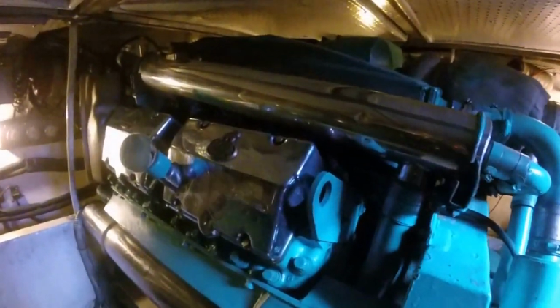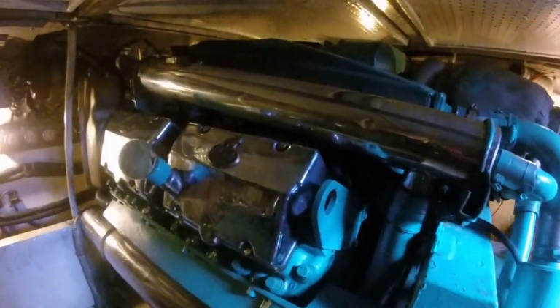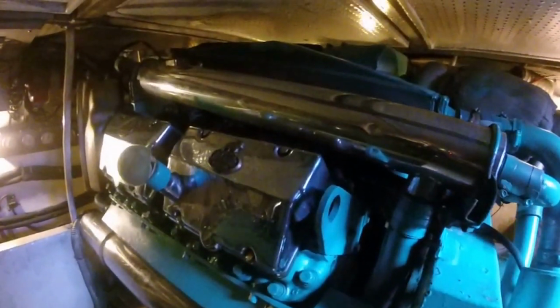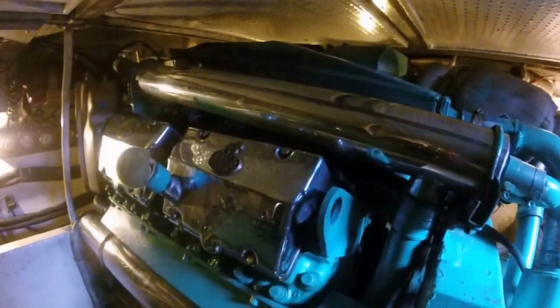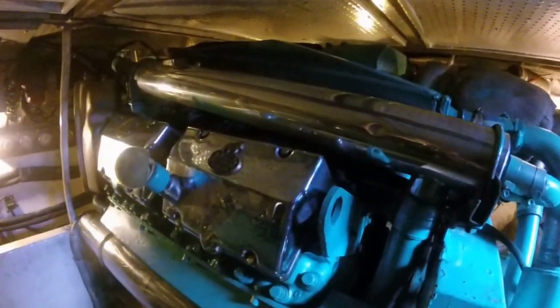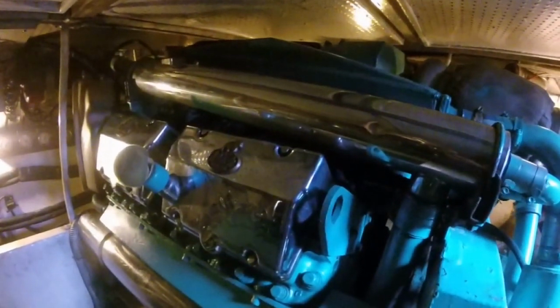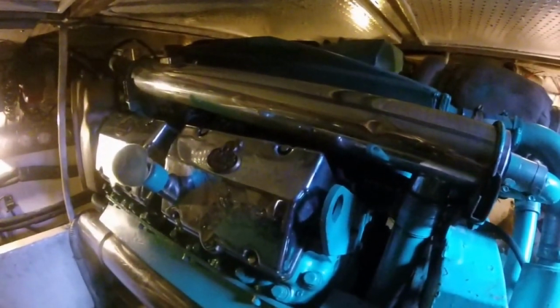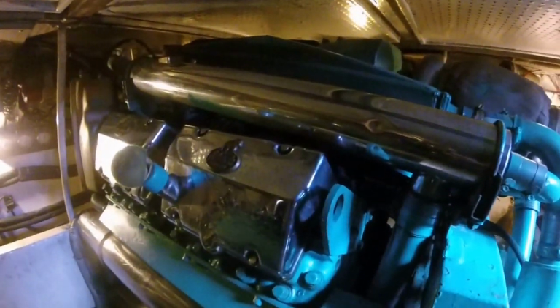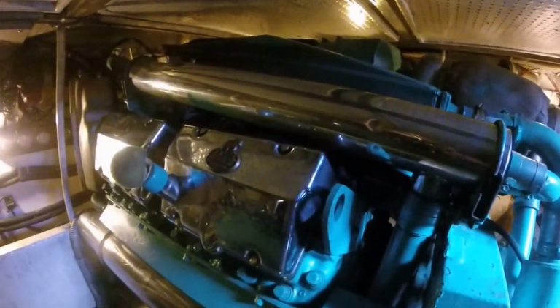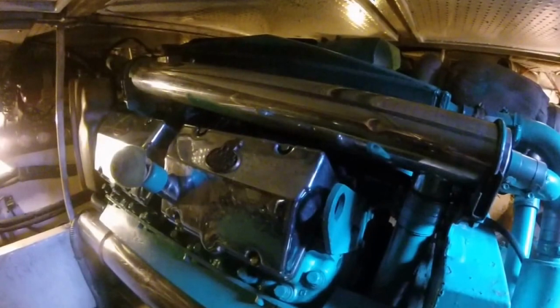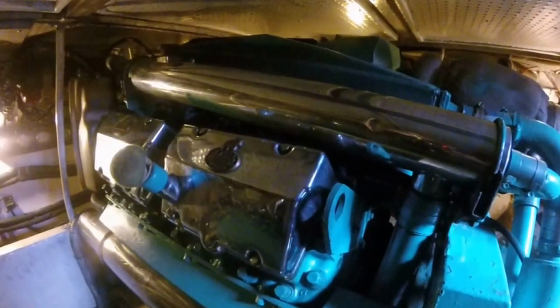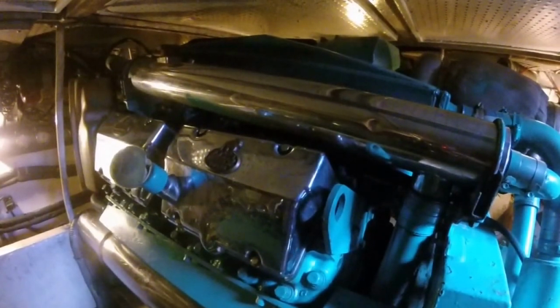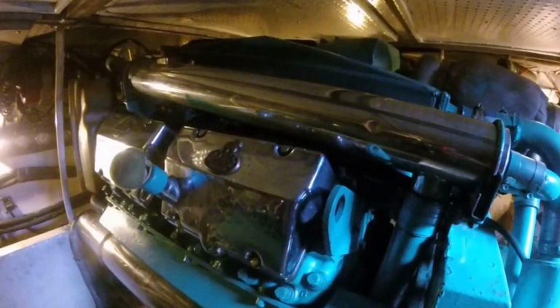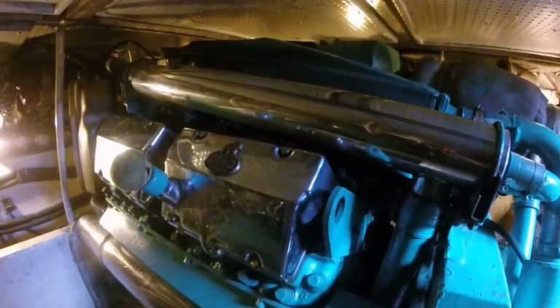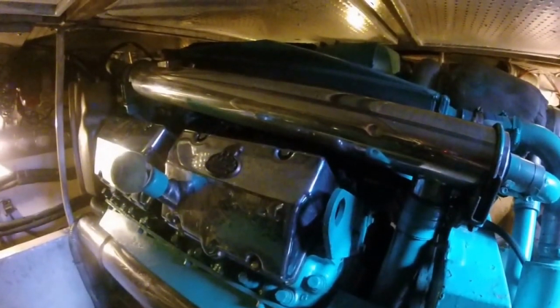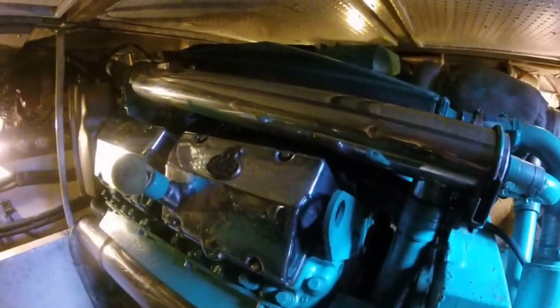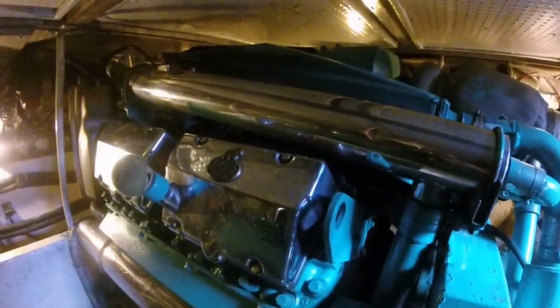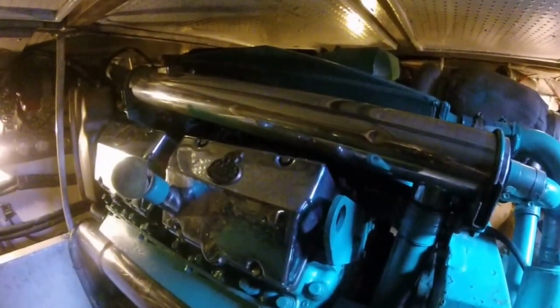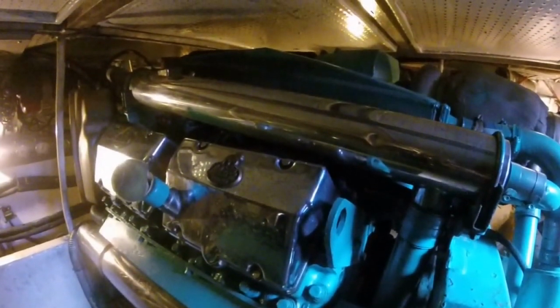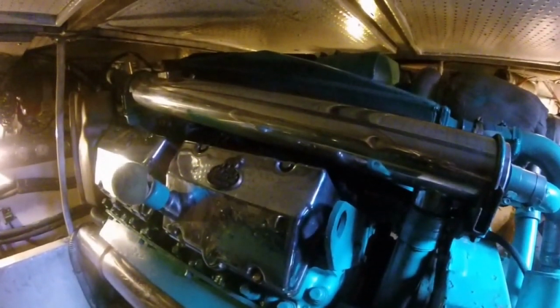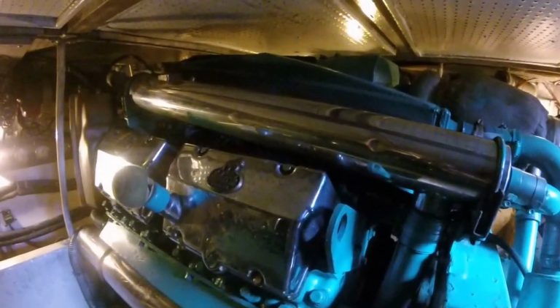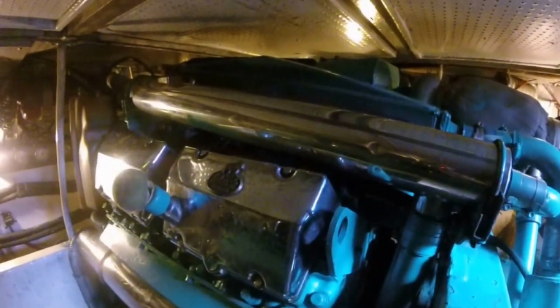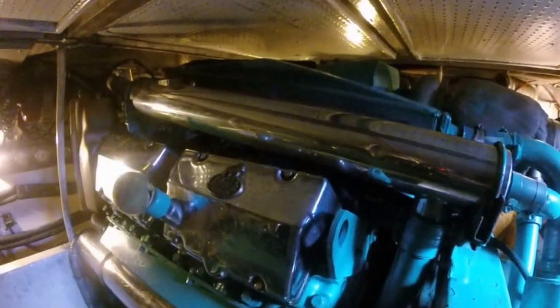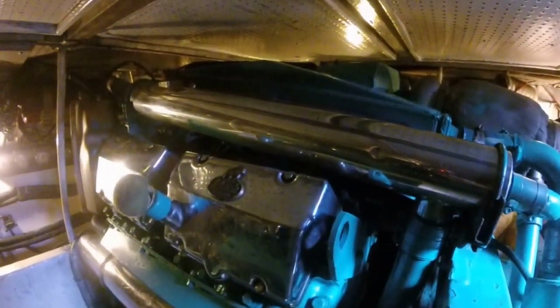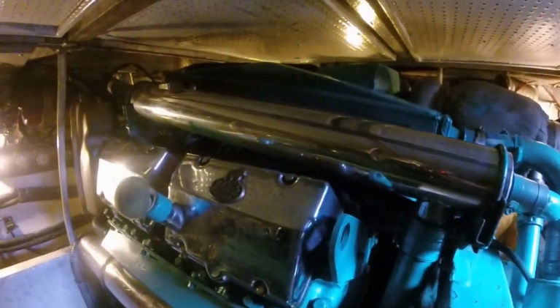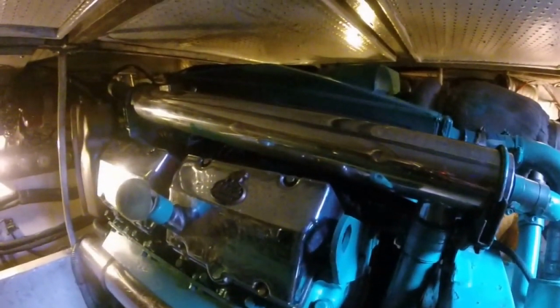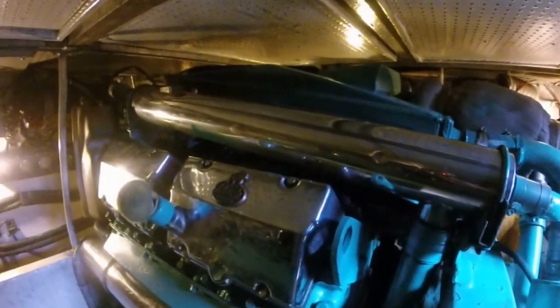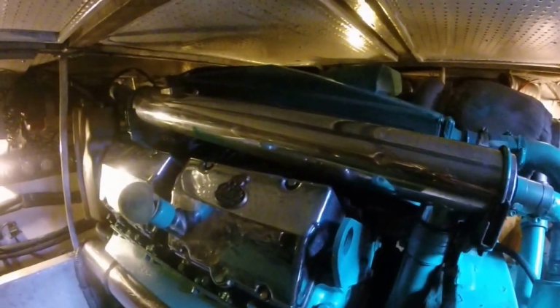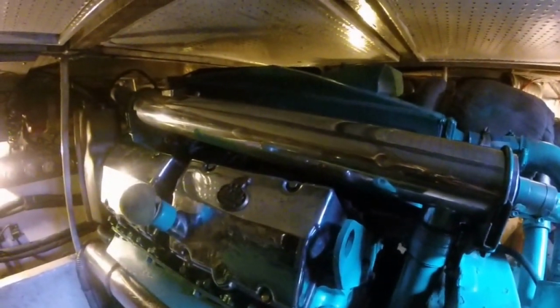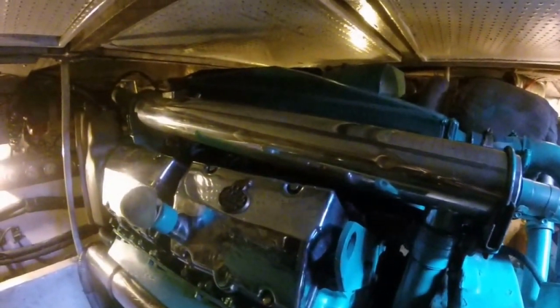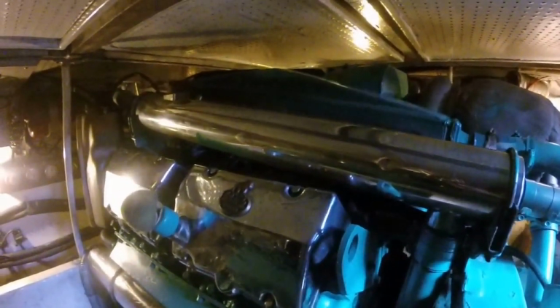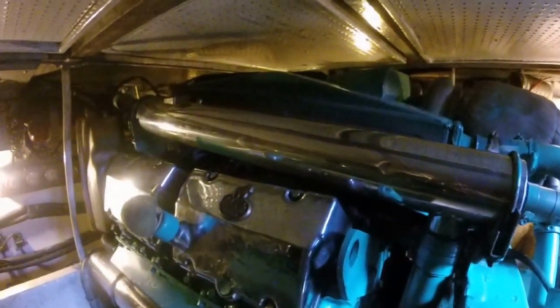Starboard motor. You can see what it says right there. Very clean.